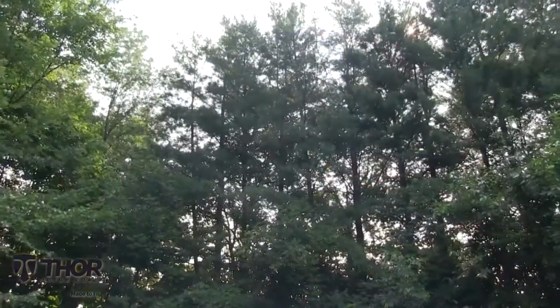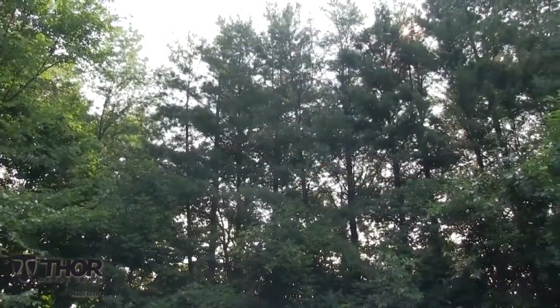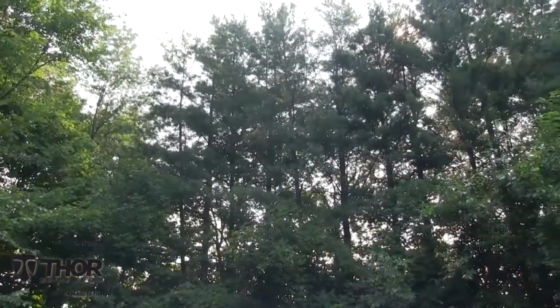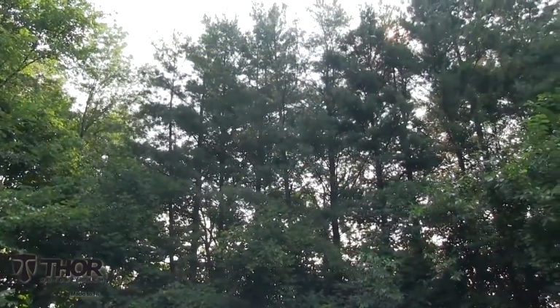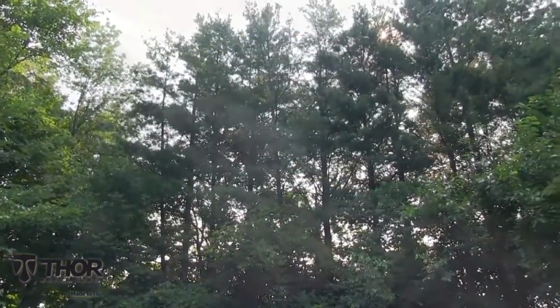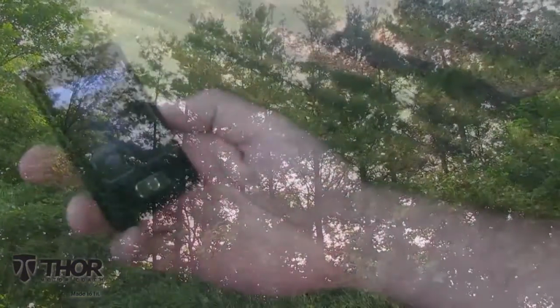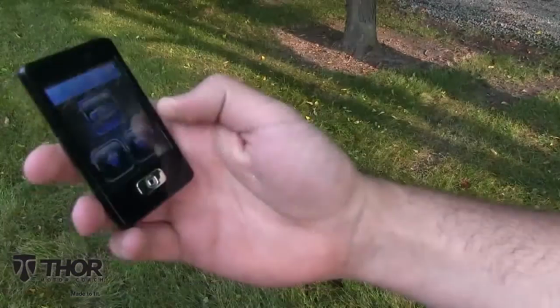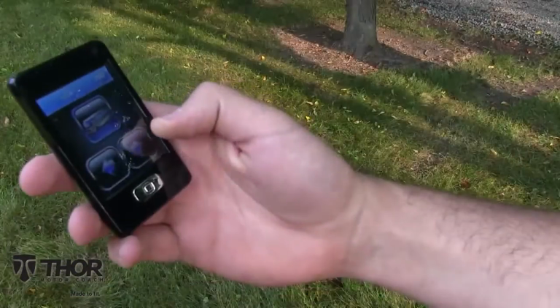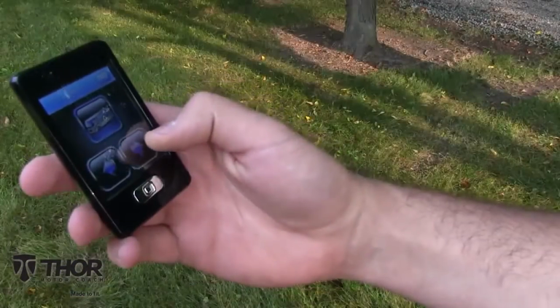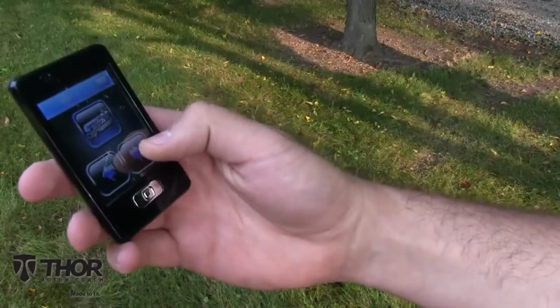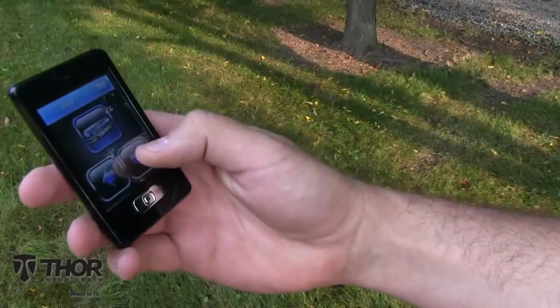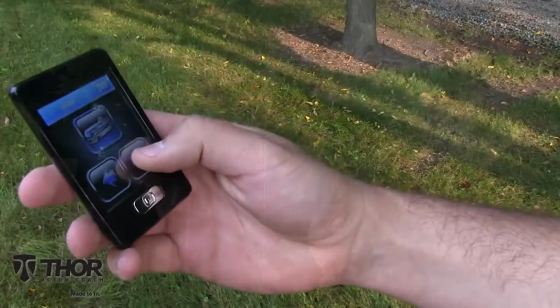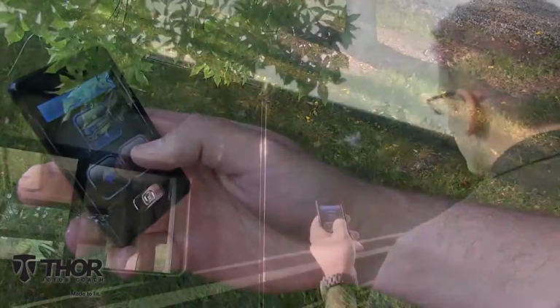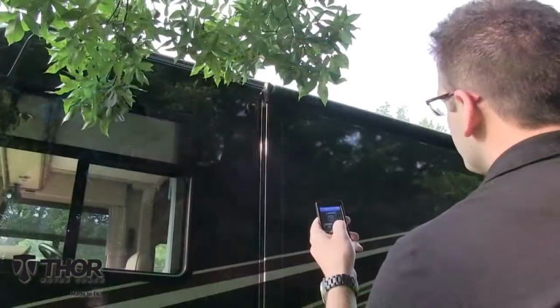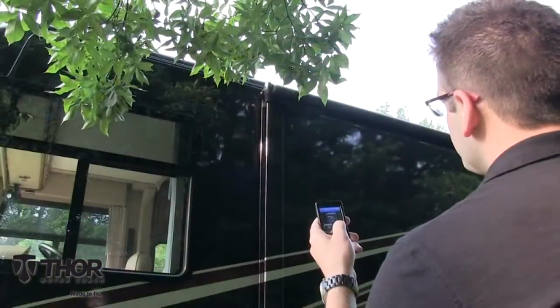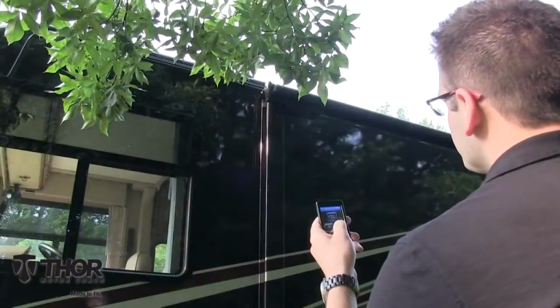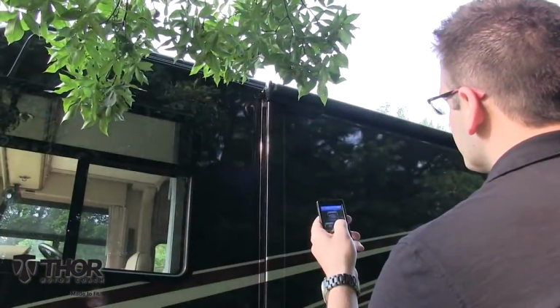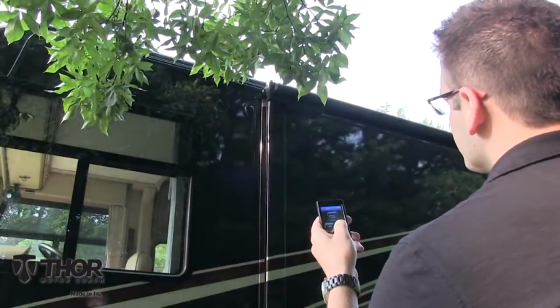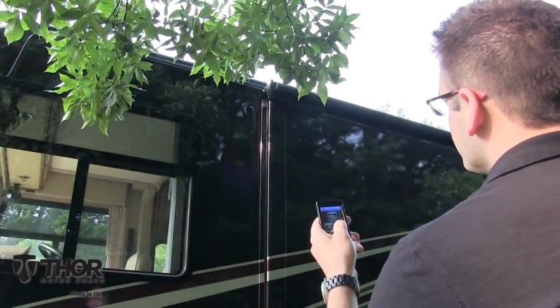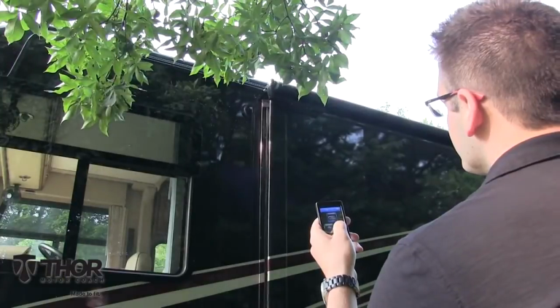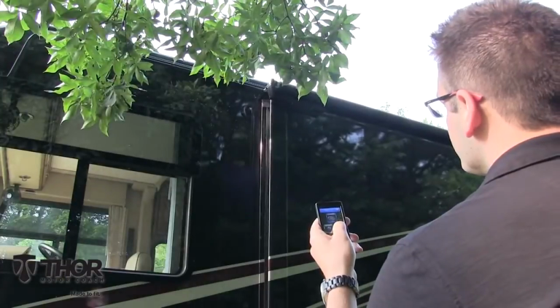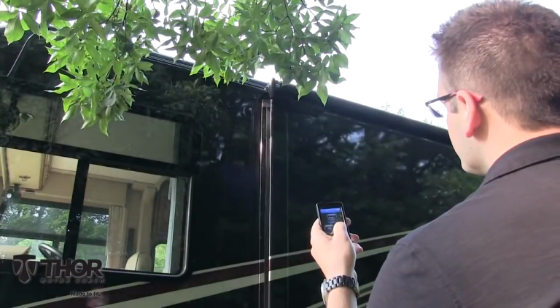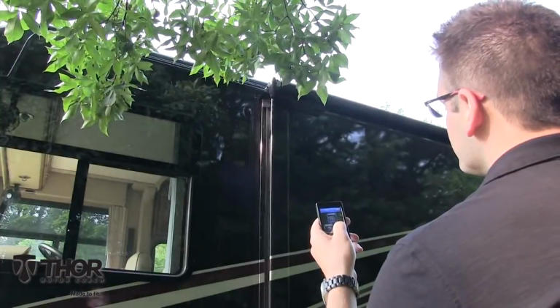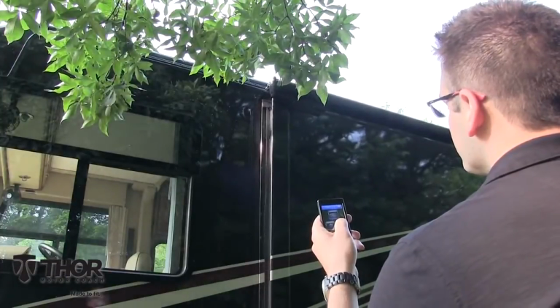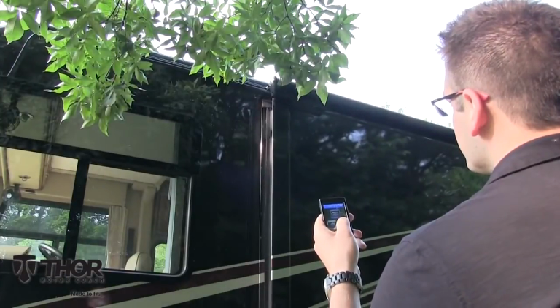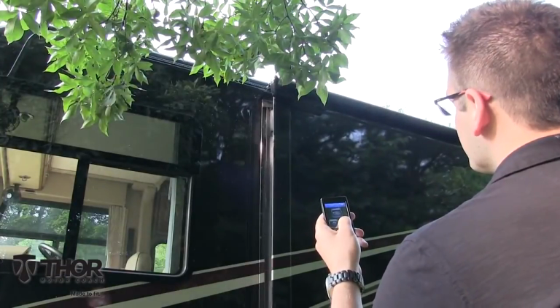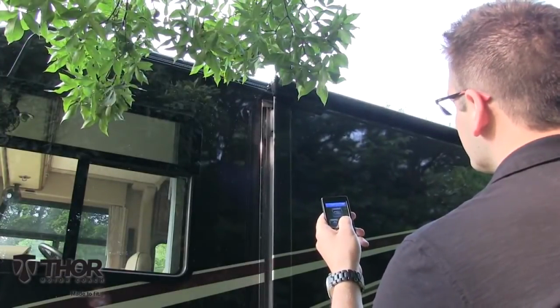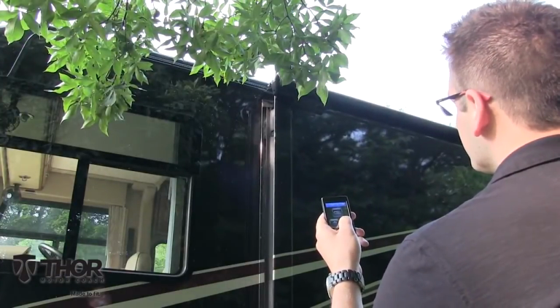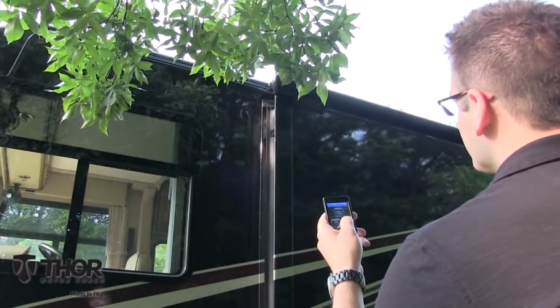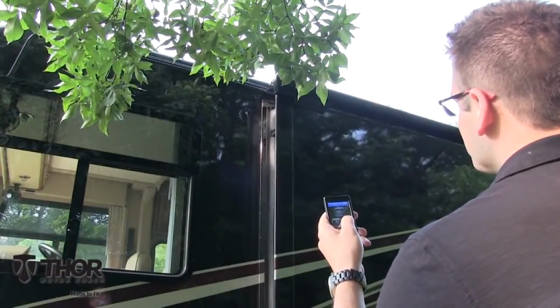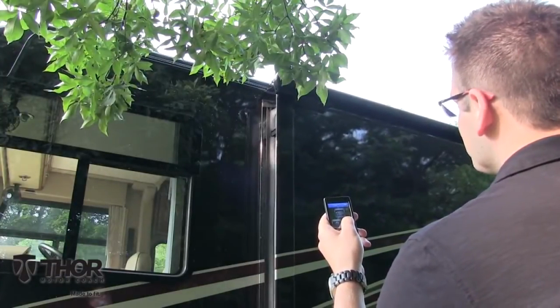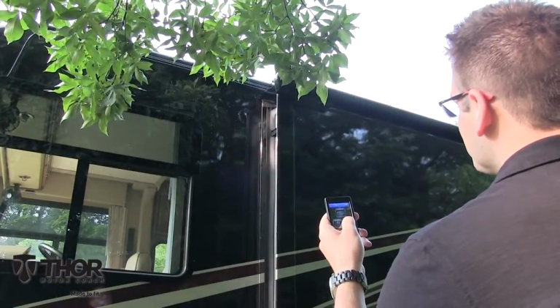Trees in your way? Rapid Camp is here to help. Watch your slide out expand to avoid collisions with Mother Nature.